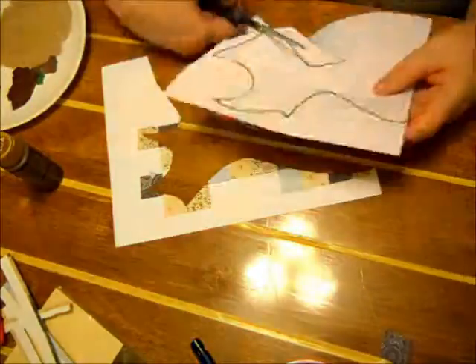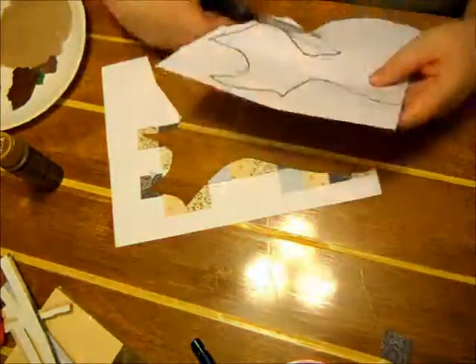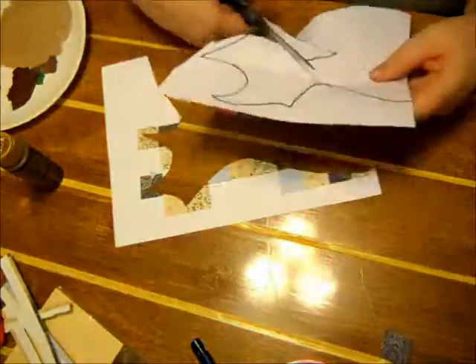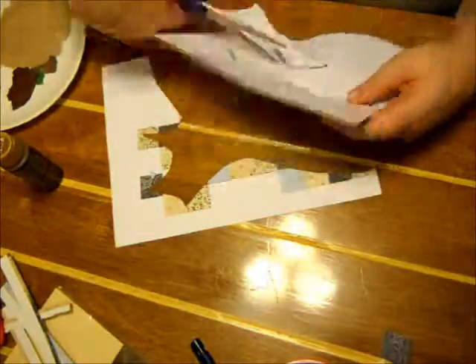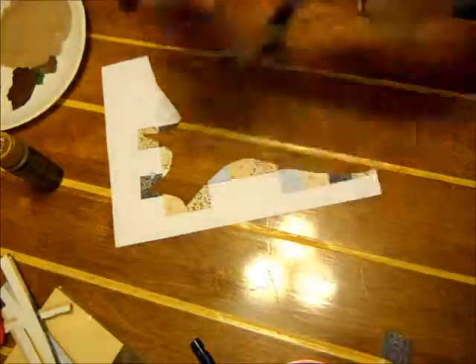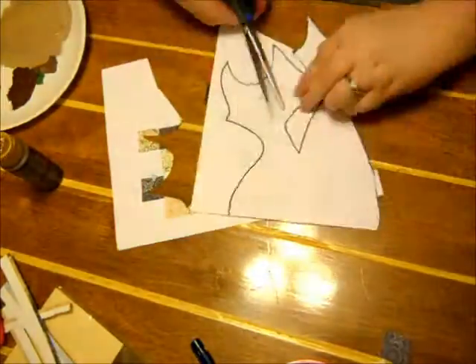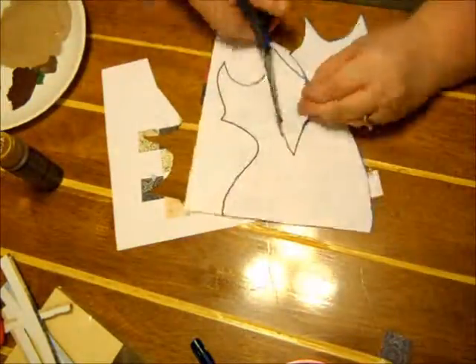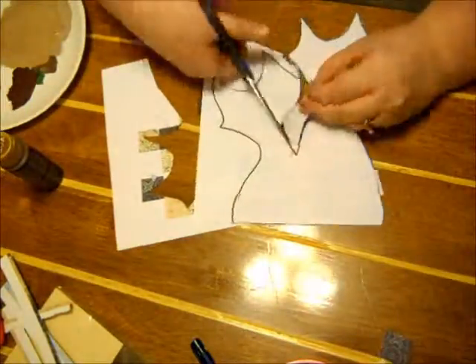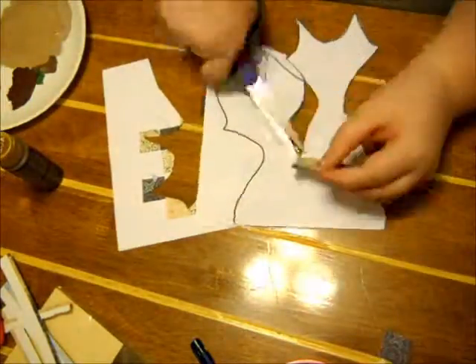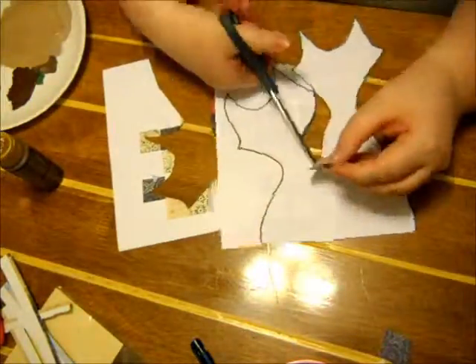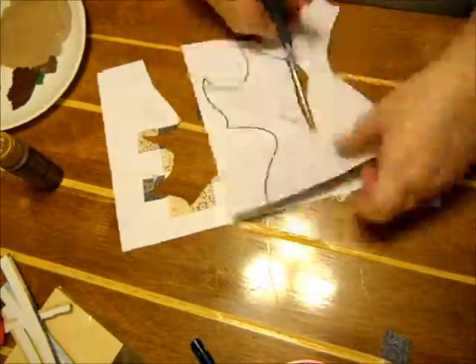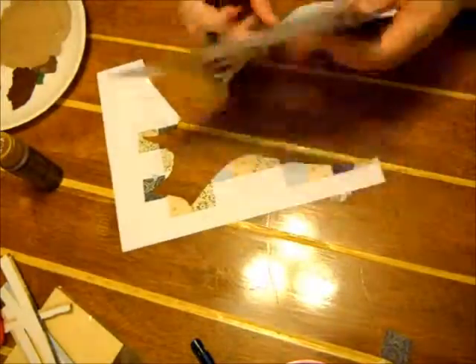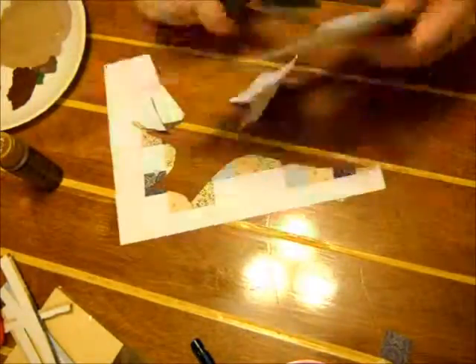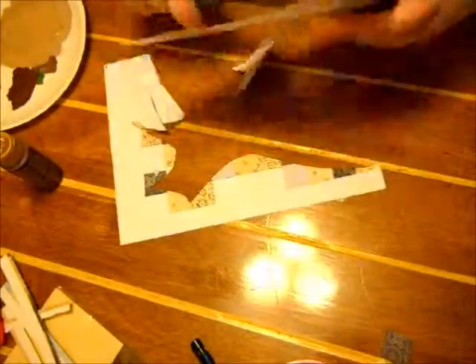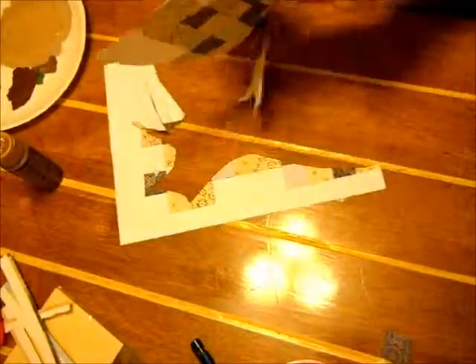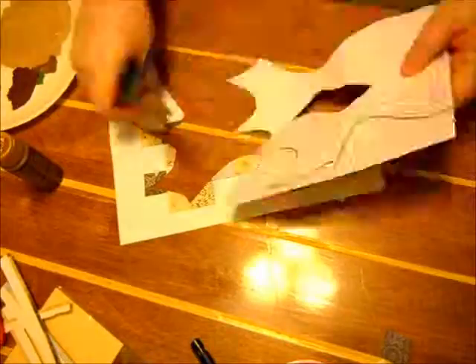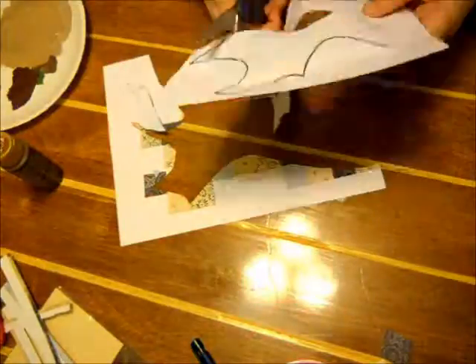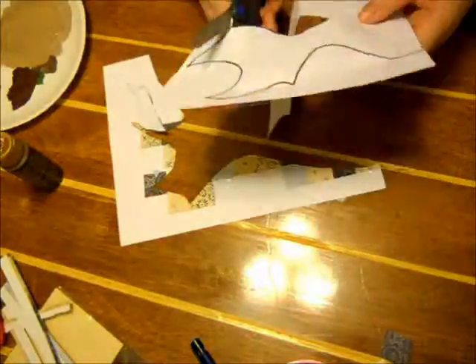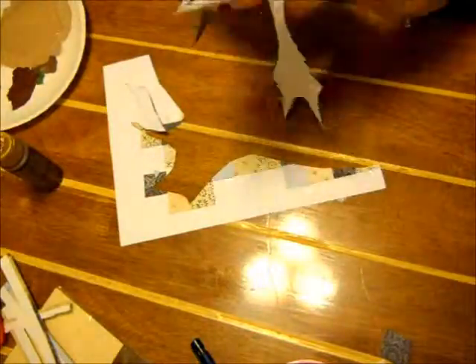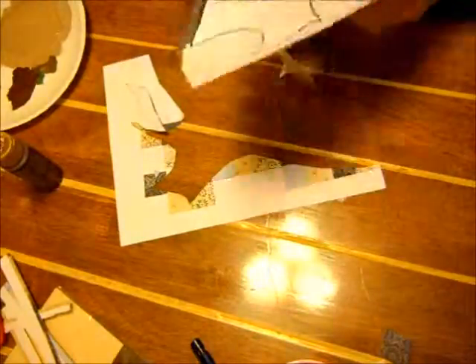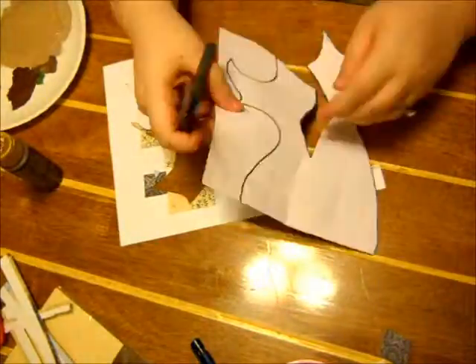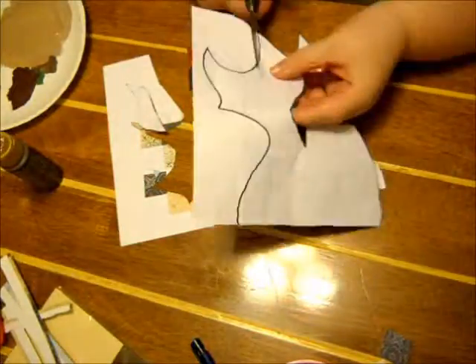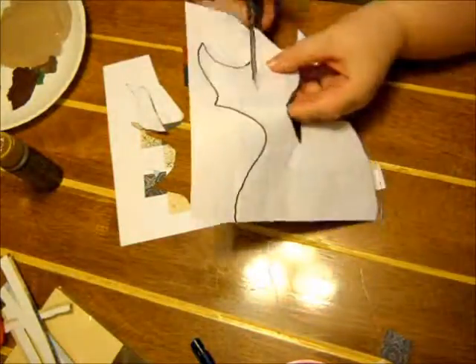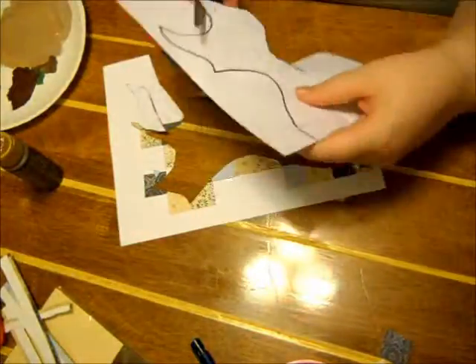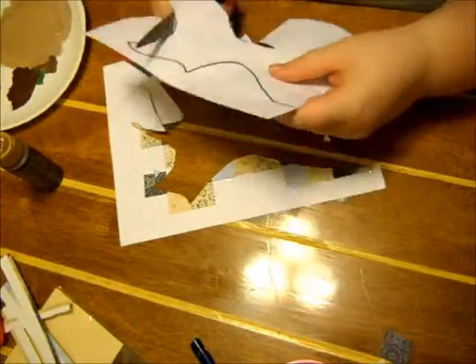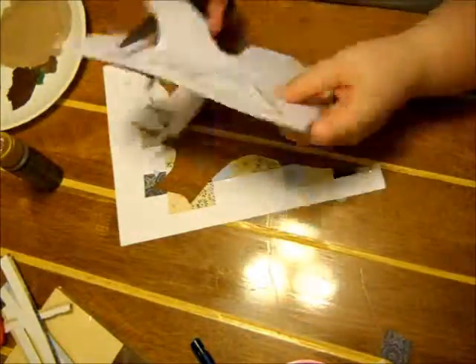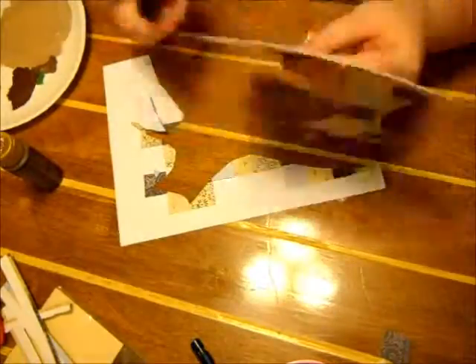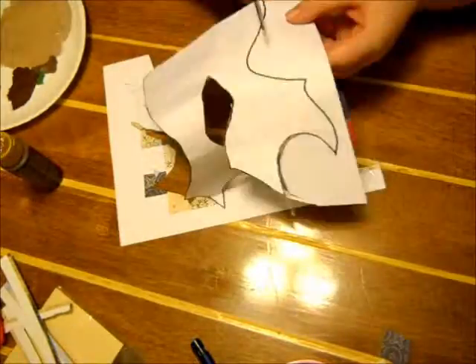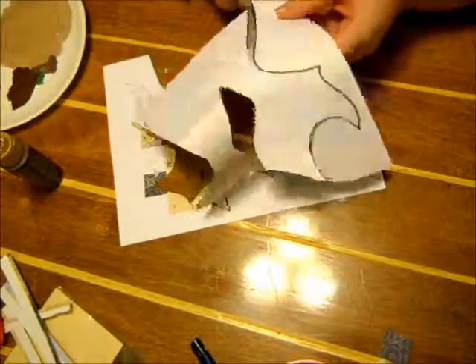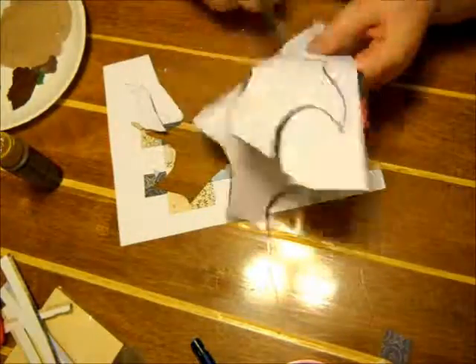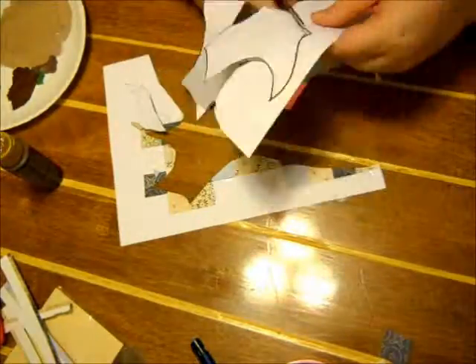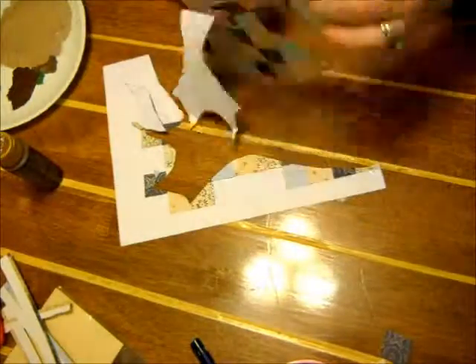Here I'm going to cut out the cats and put them on as soon as the canvas dries.